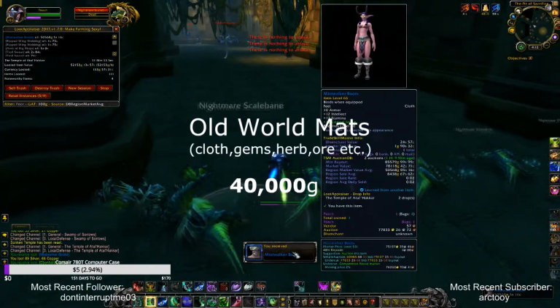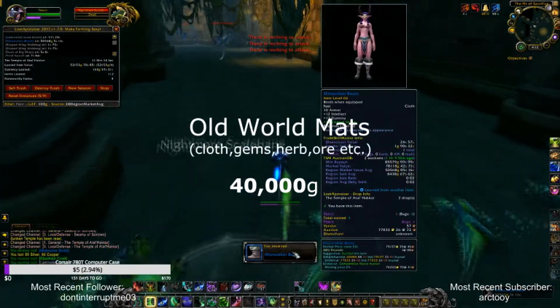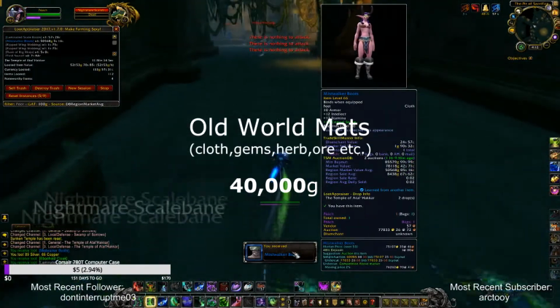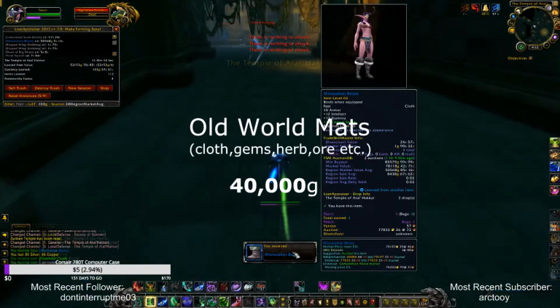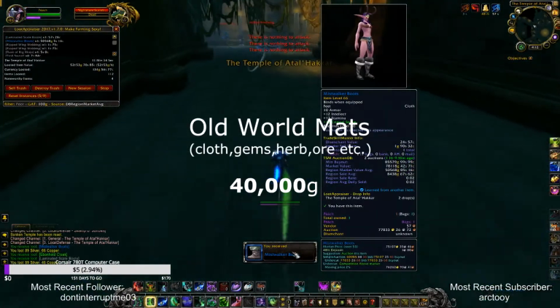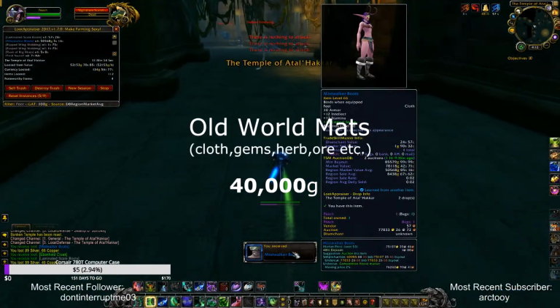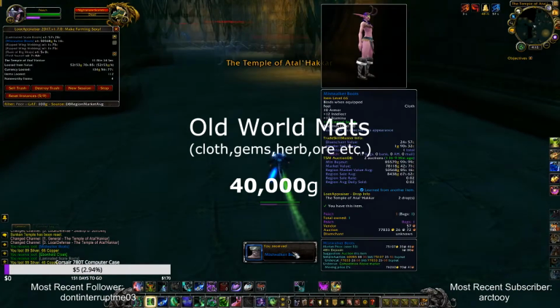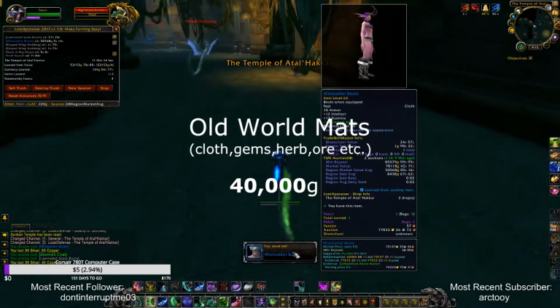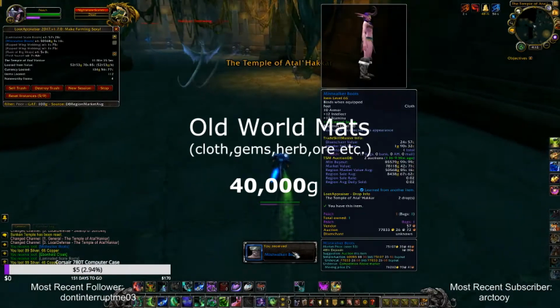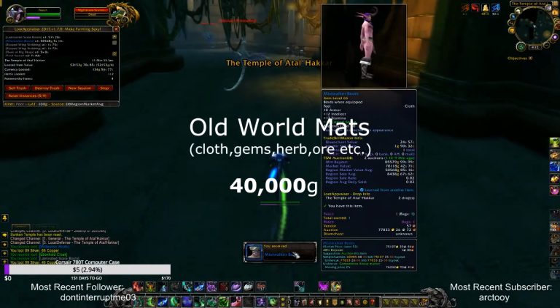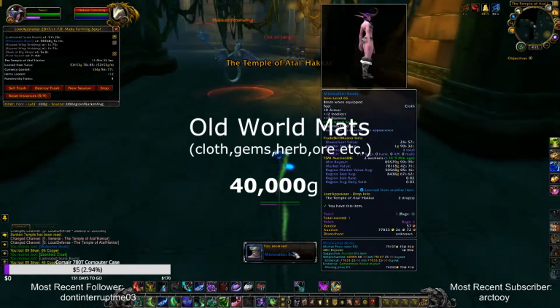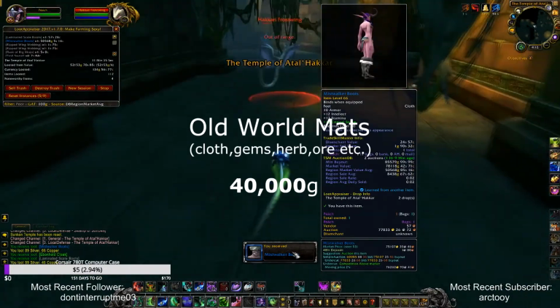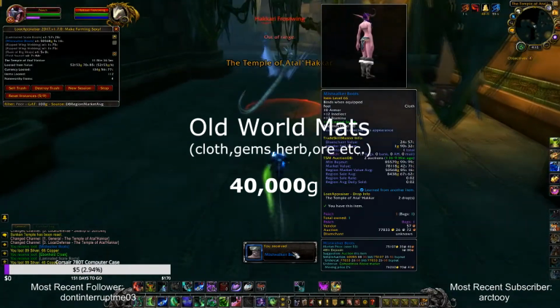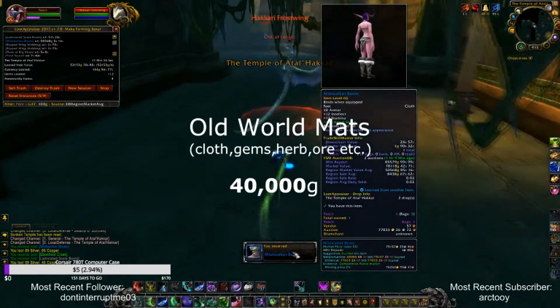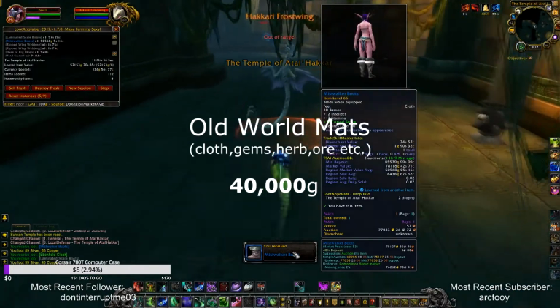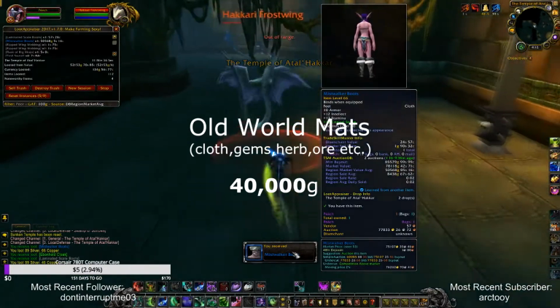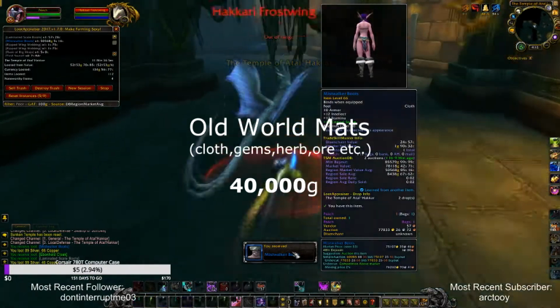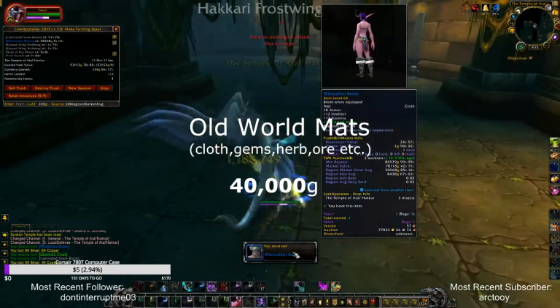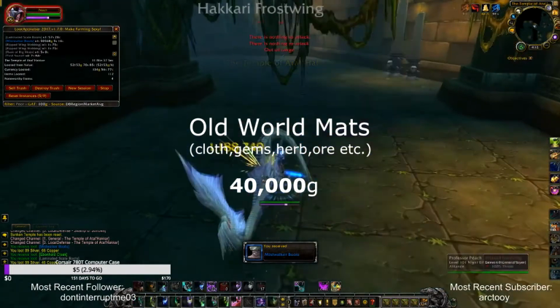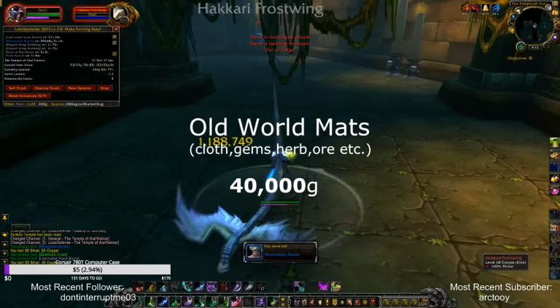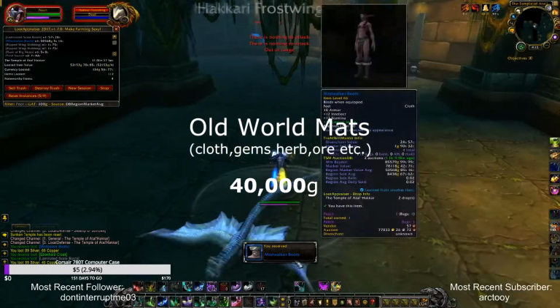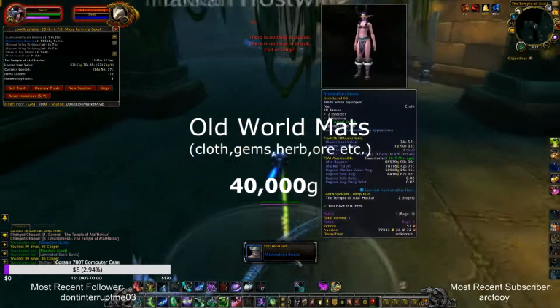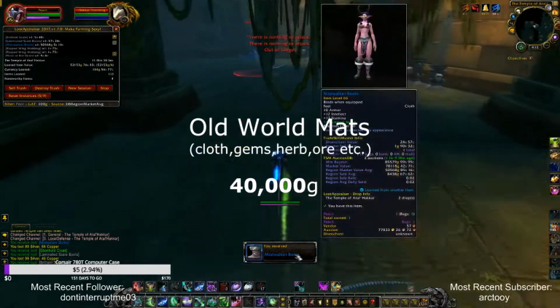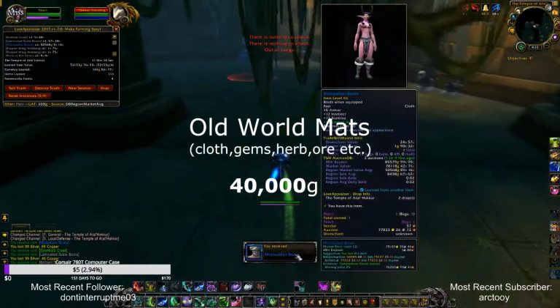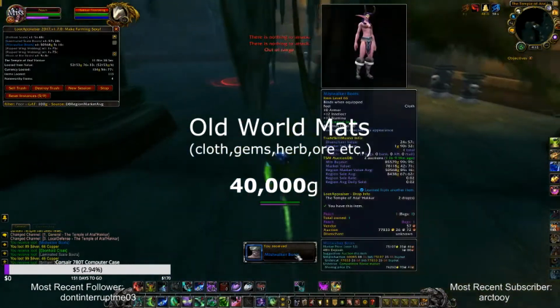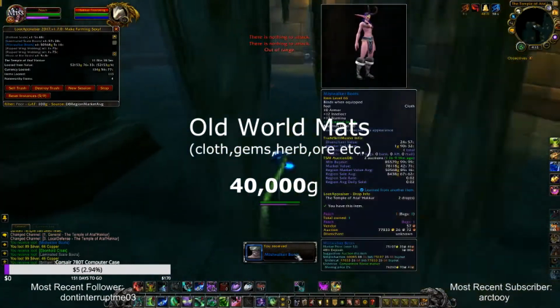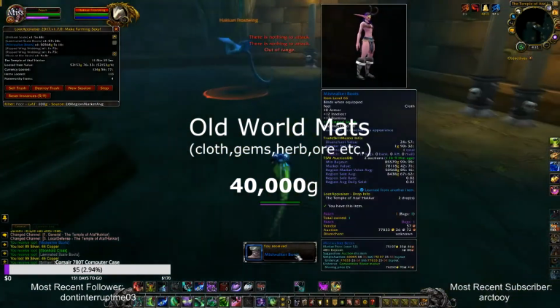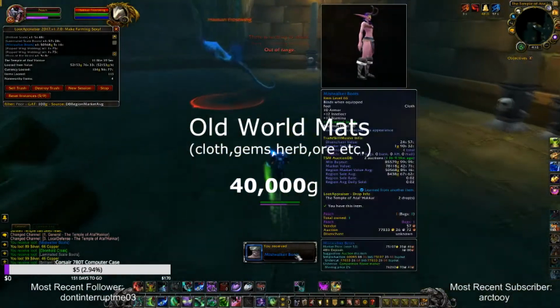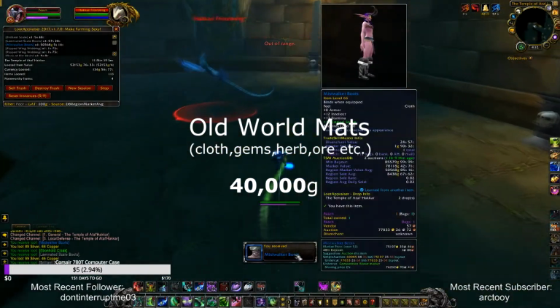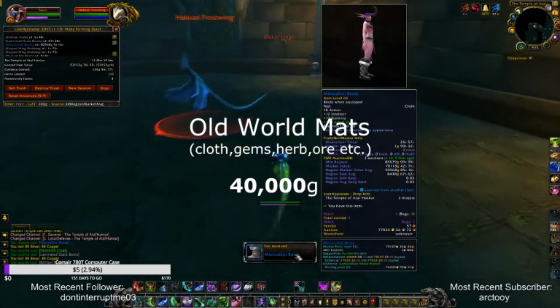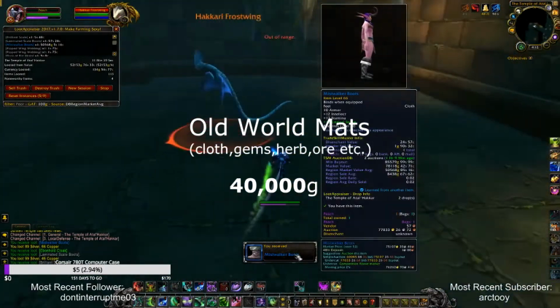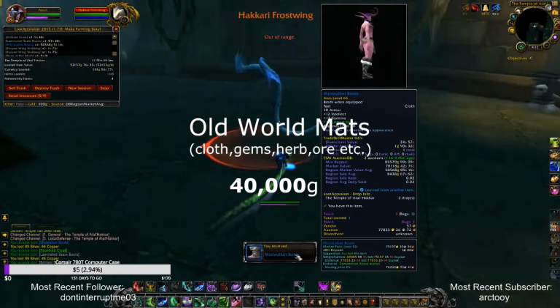Lastly, I was getting tons of old world mats, such as cloth, gems, herbs, ore, and stuff like that, which is valued at 40,000 gold.